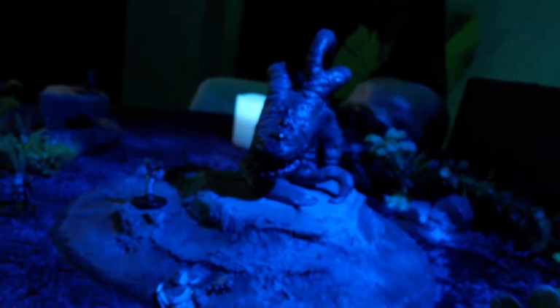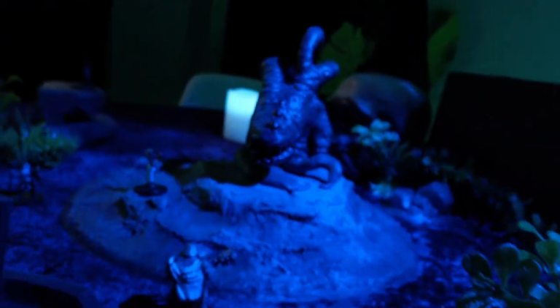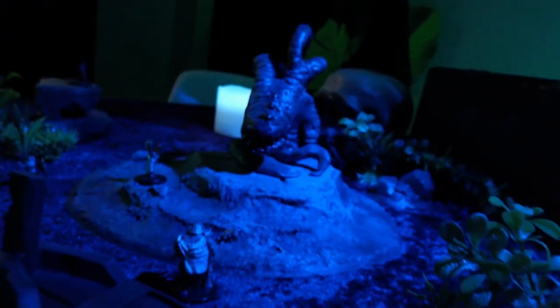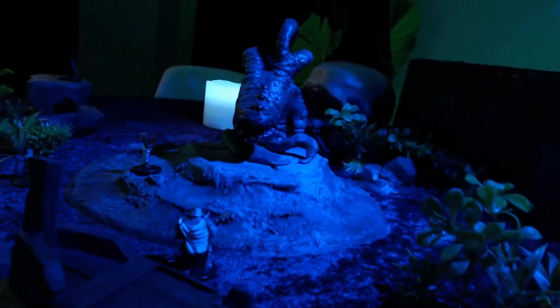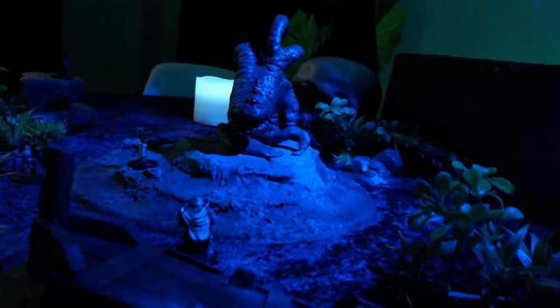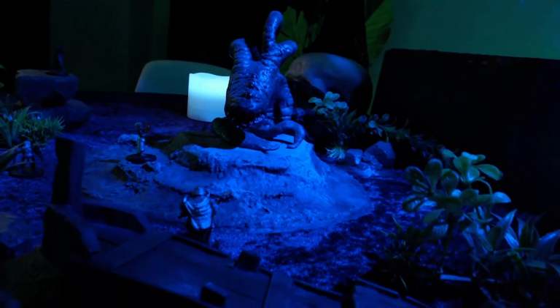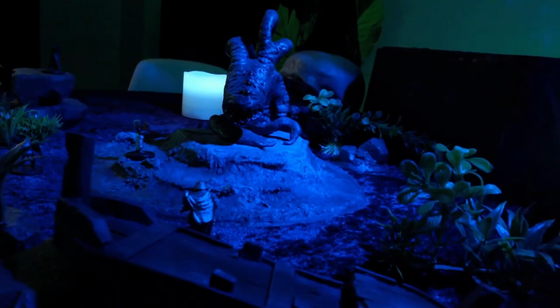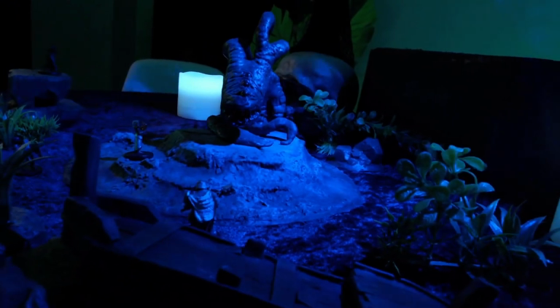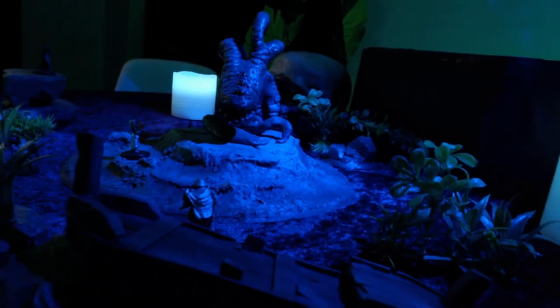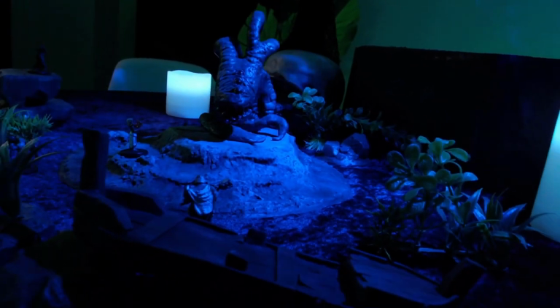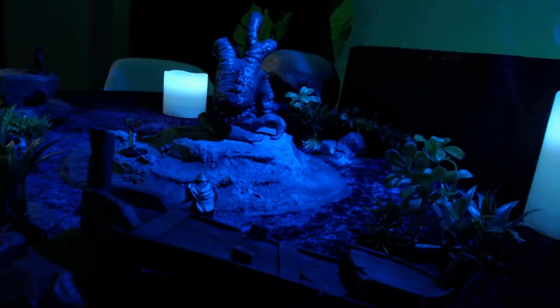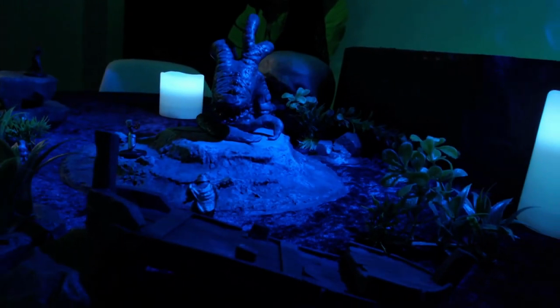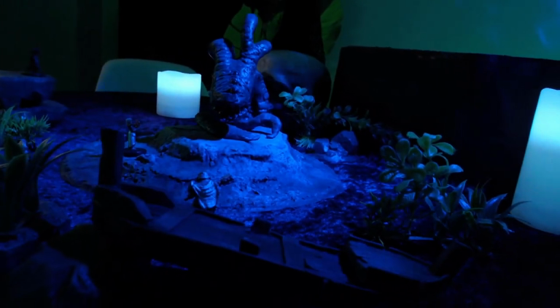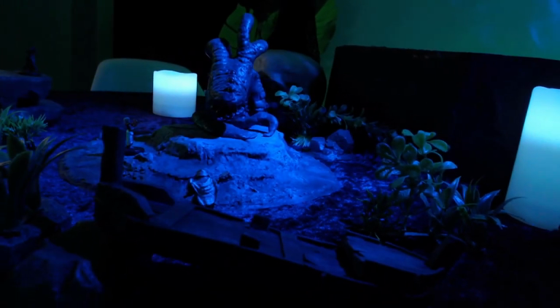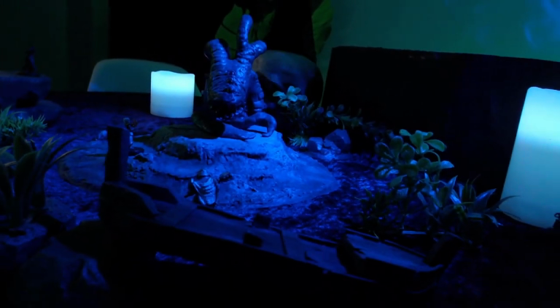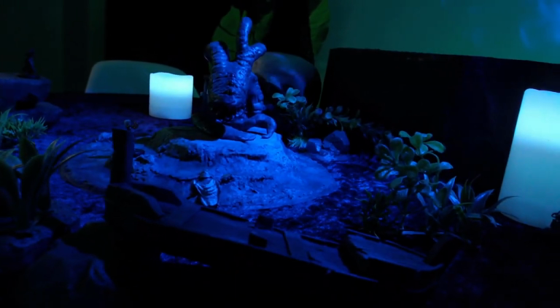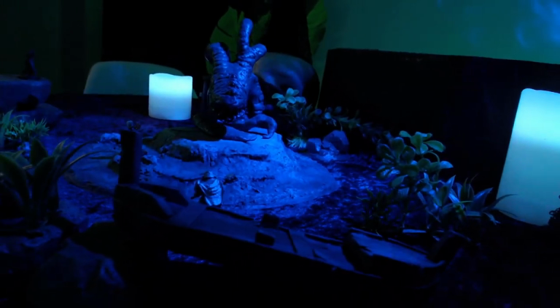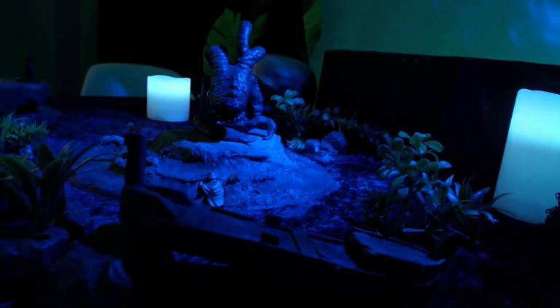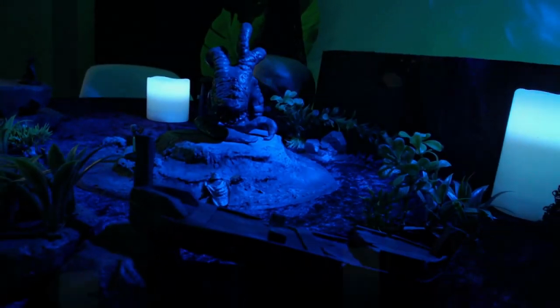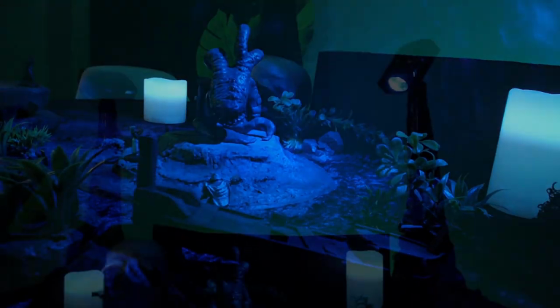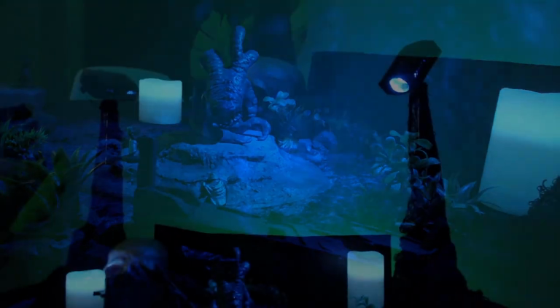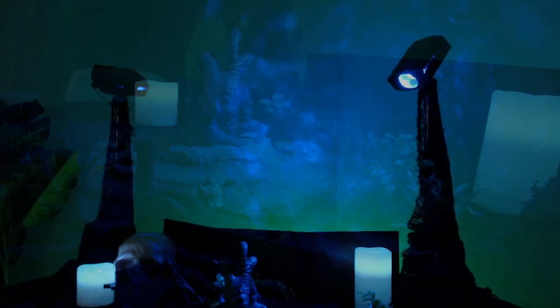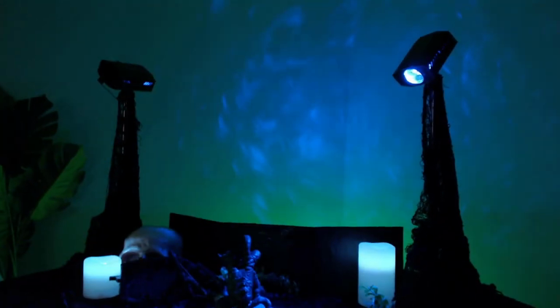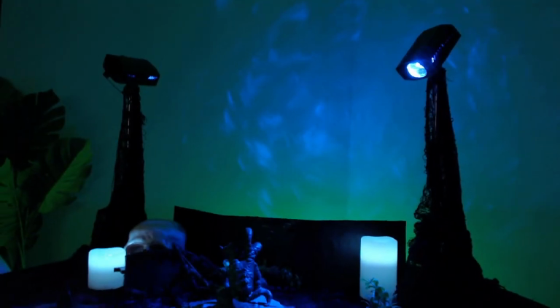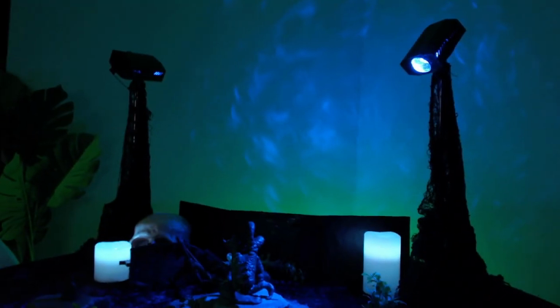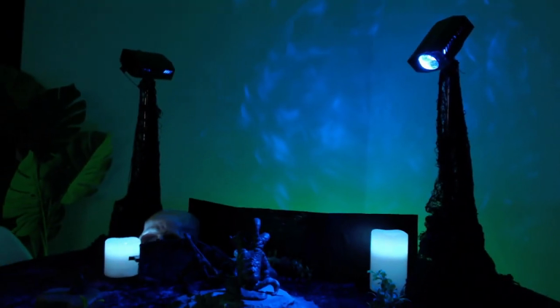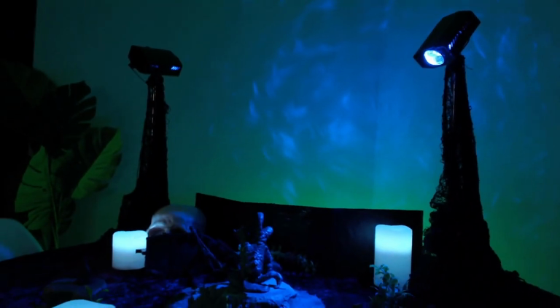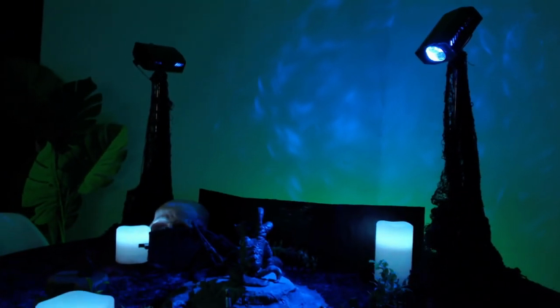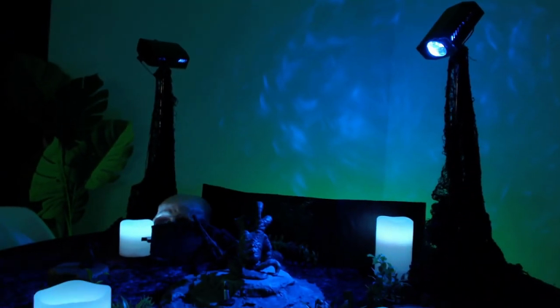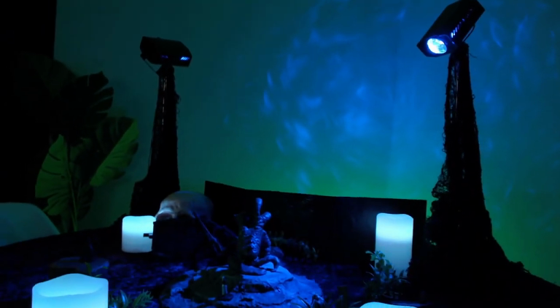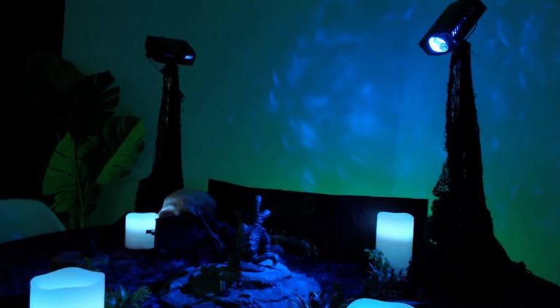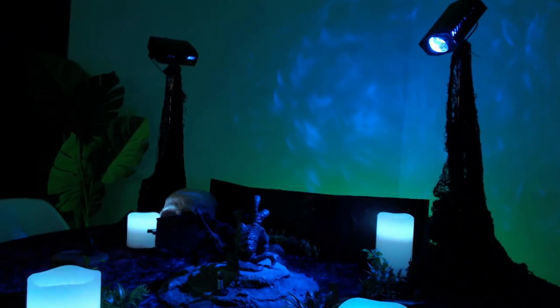The ripple lights can also be turned to face the wall or ceiling to intensify the effect around the room.